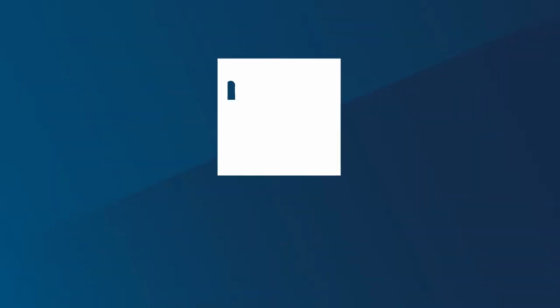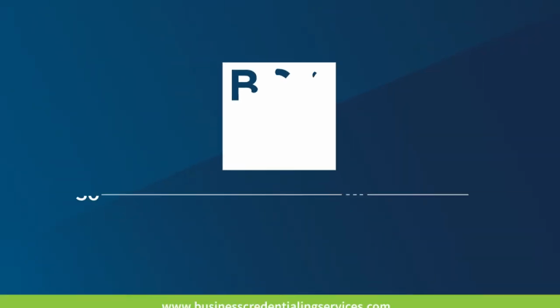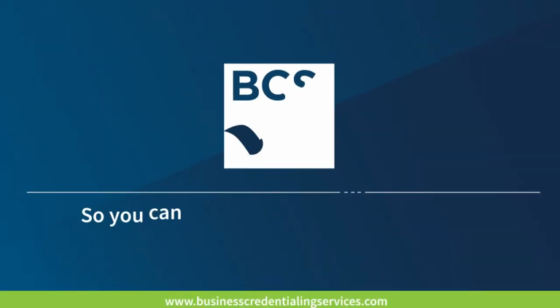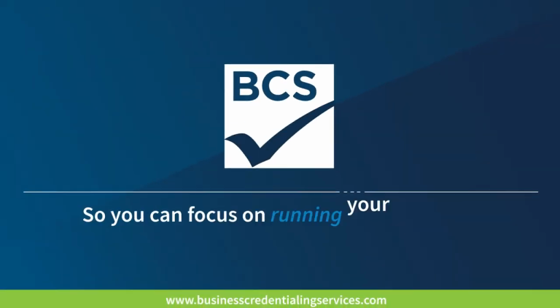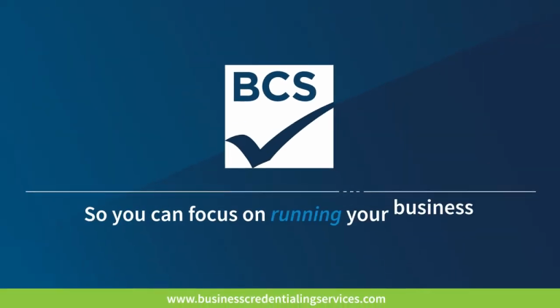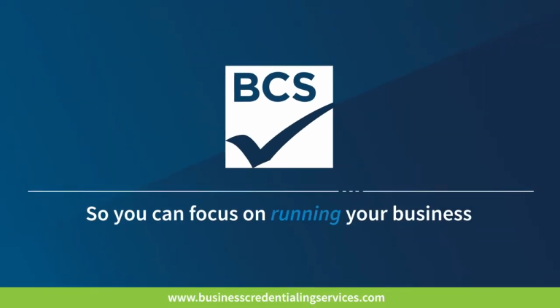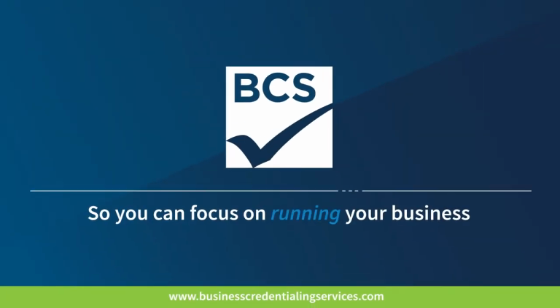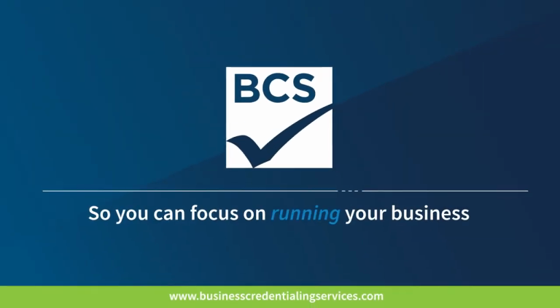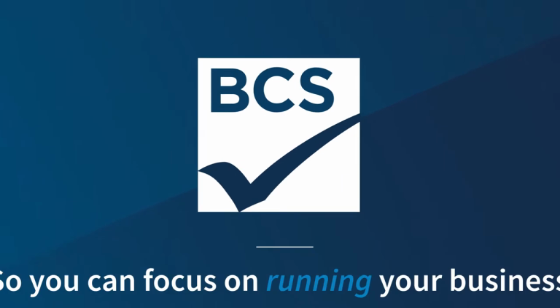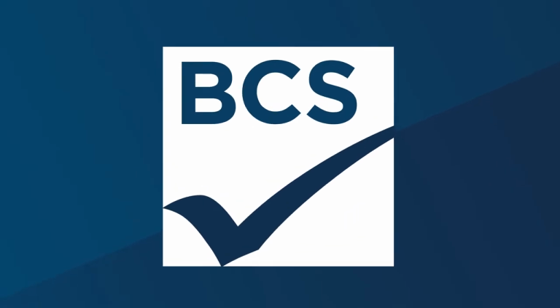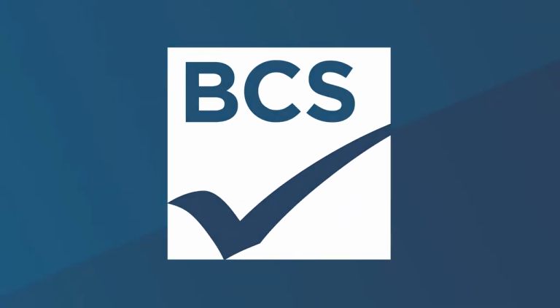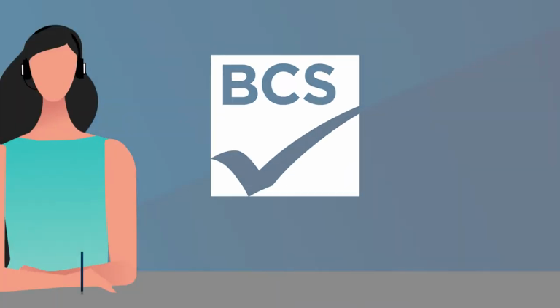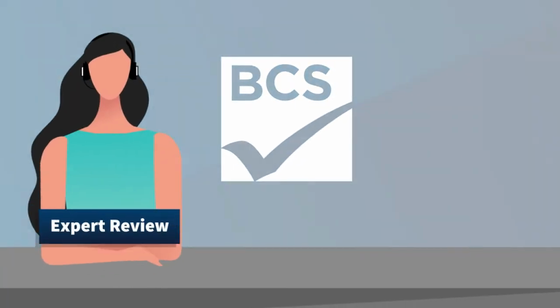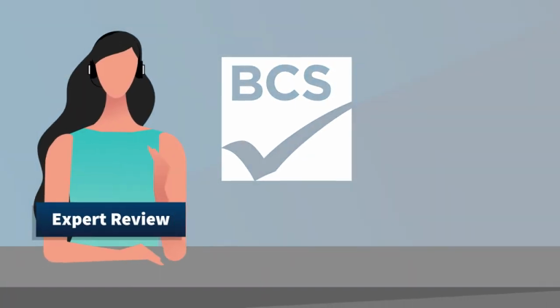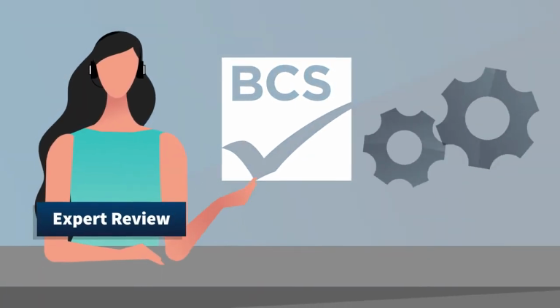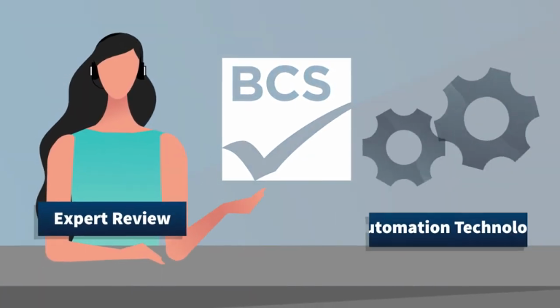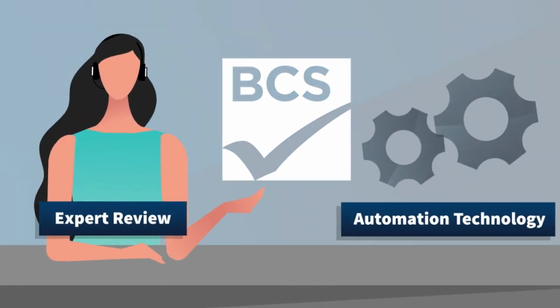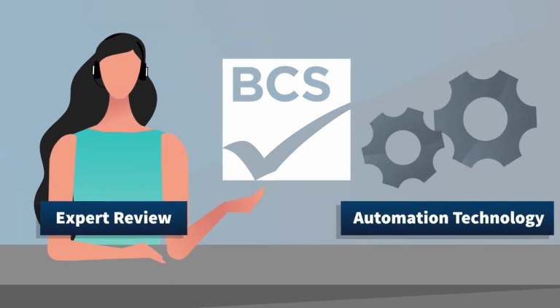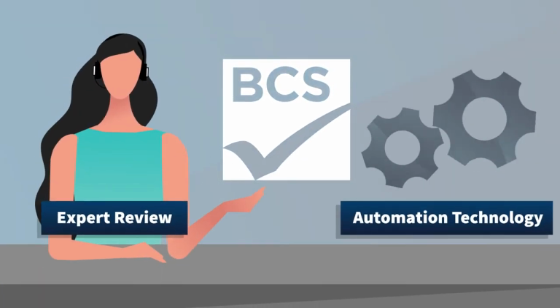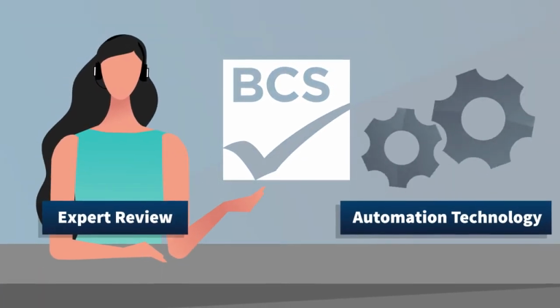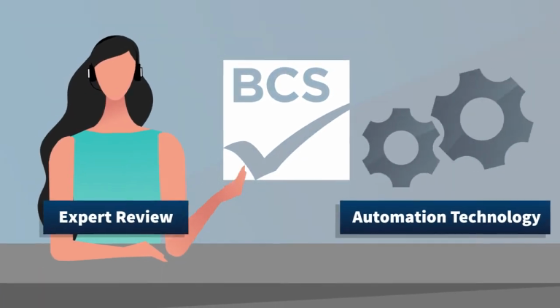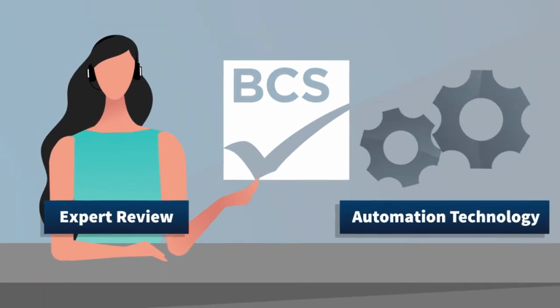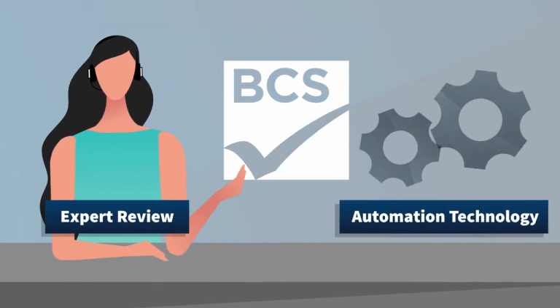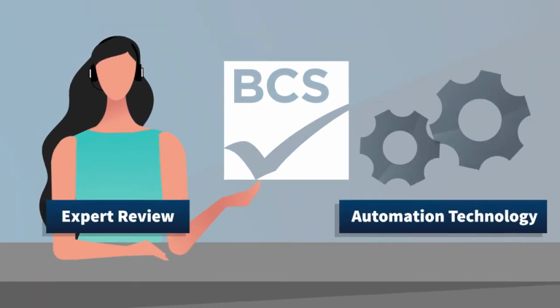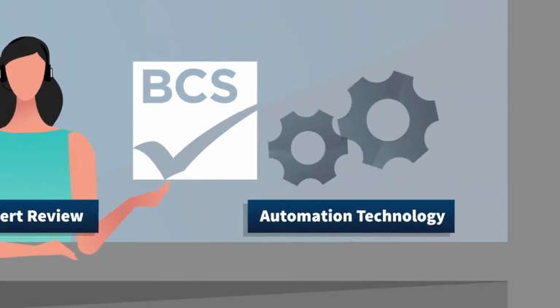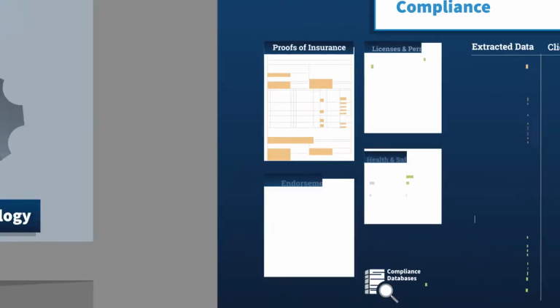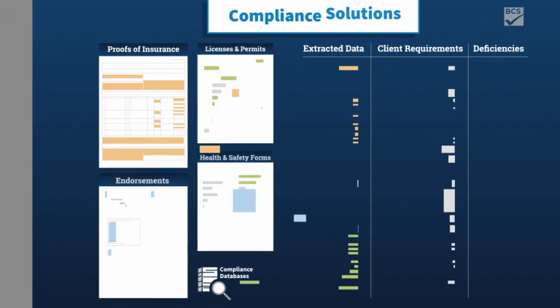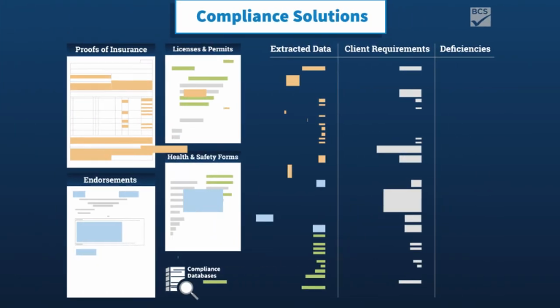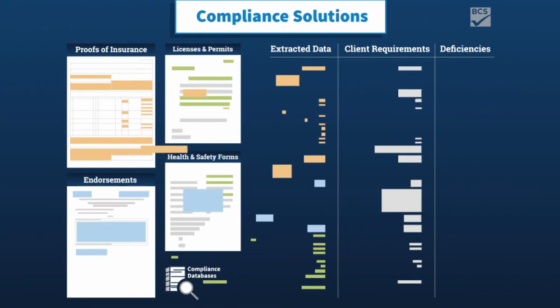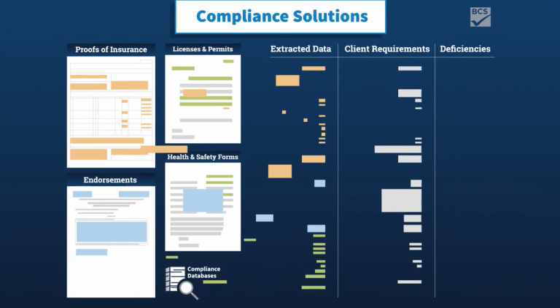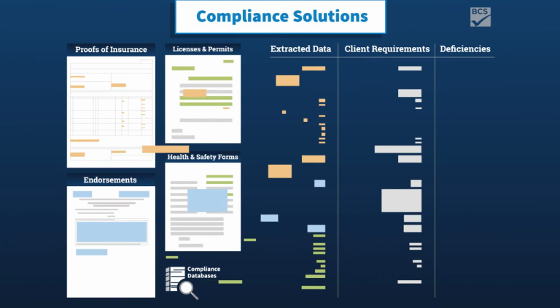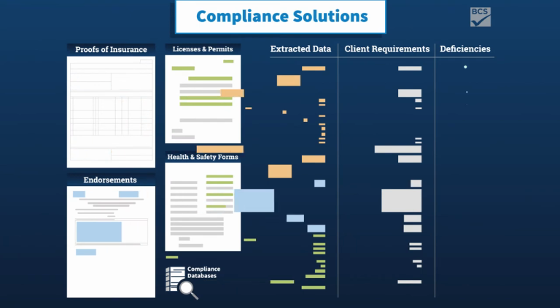BCS removes this frustration. We combine expert review and automation technology to flag issues in real time.